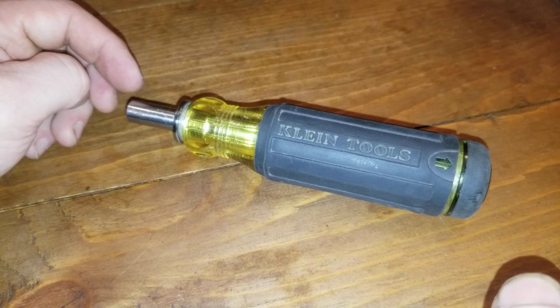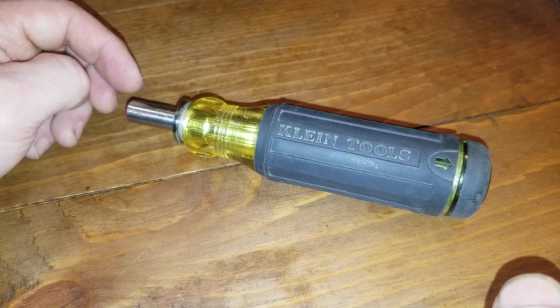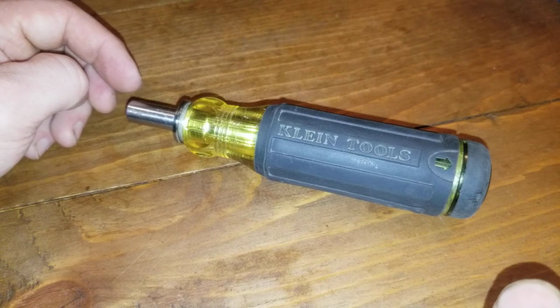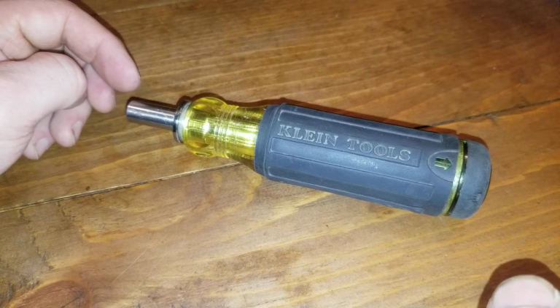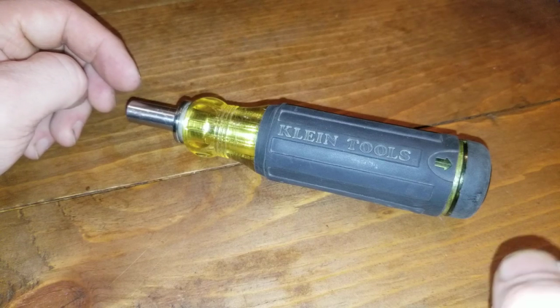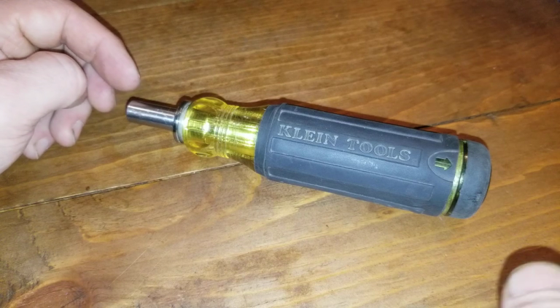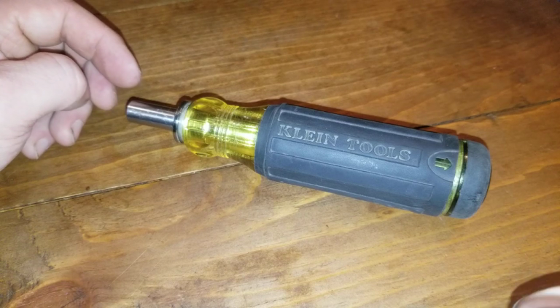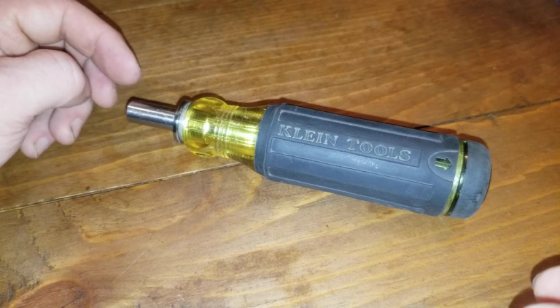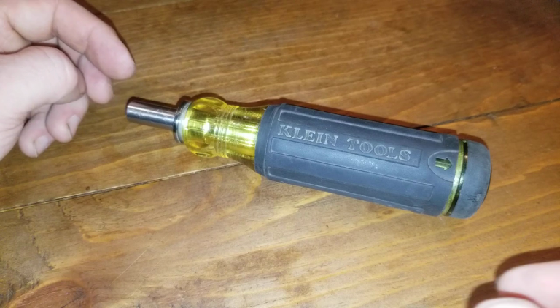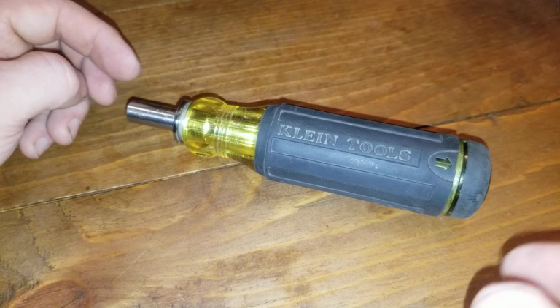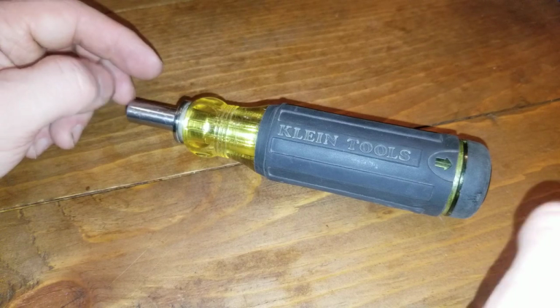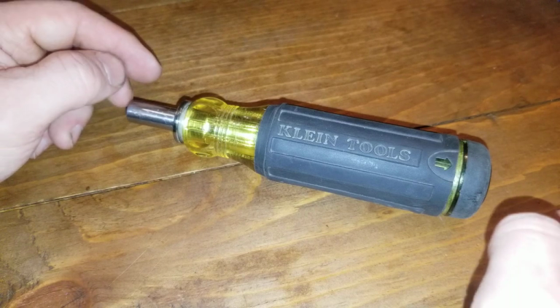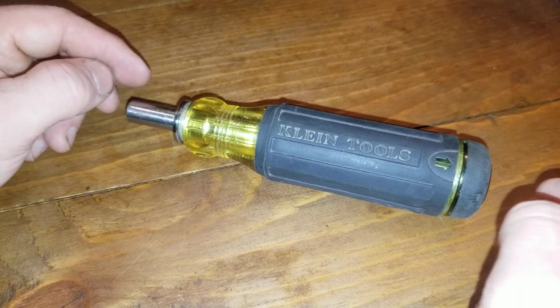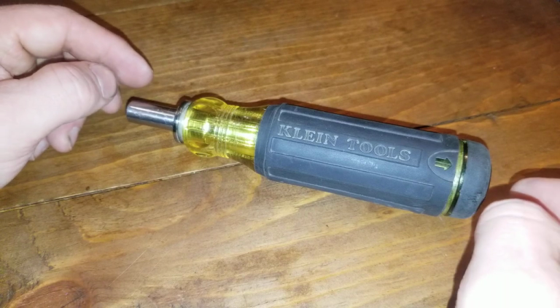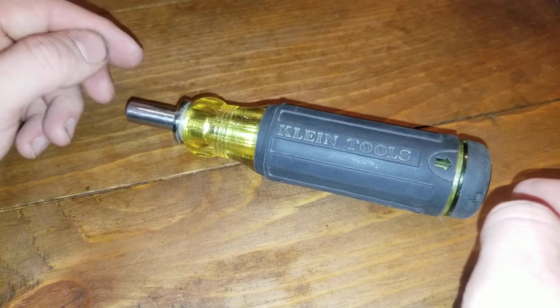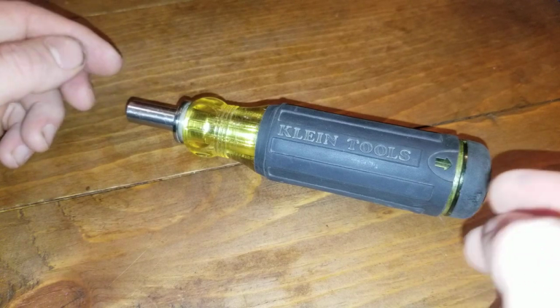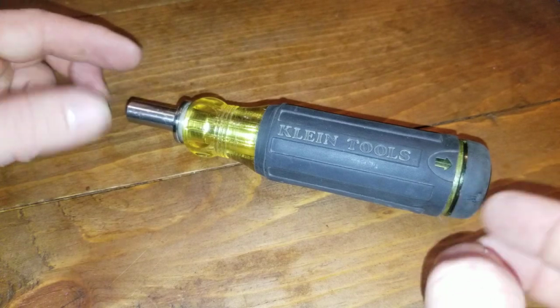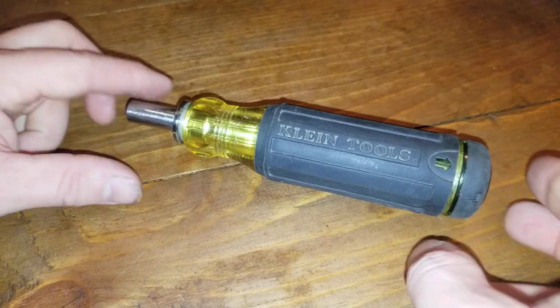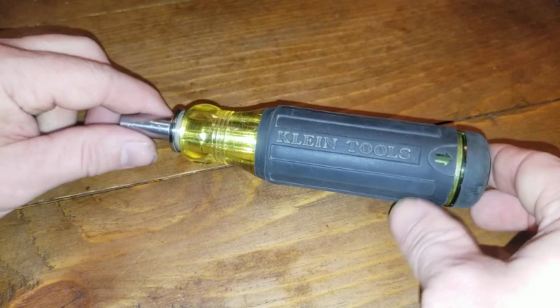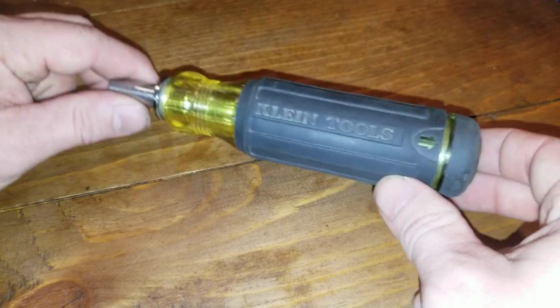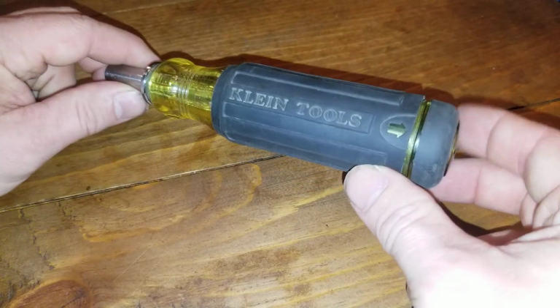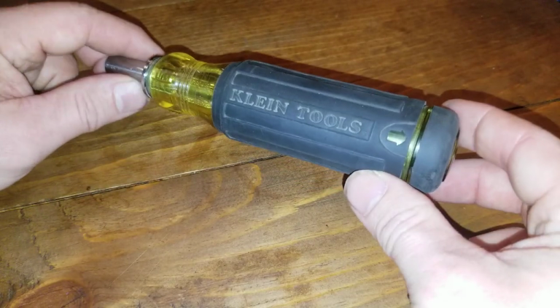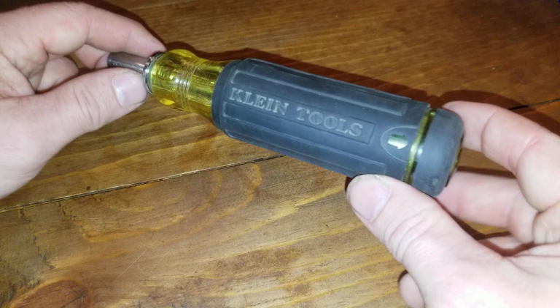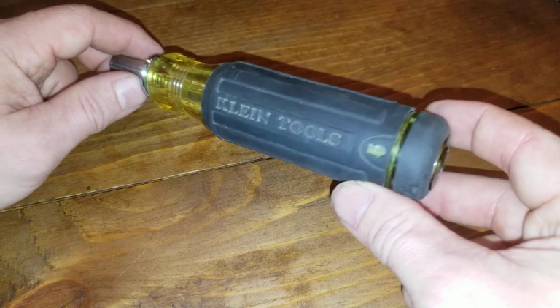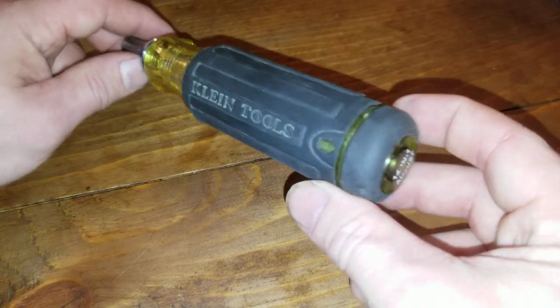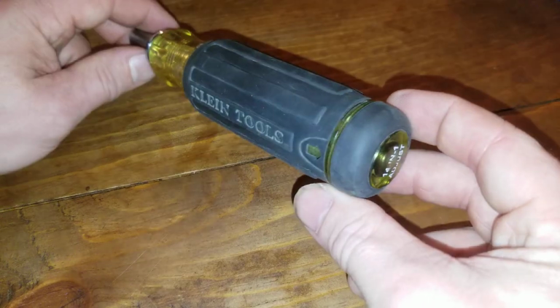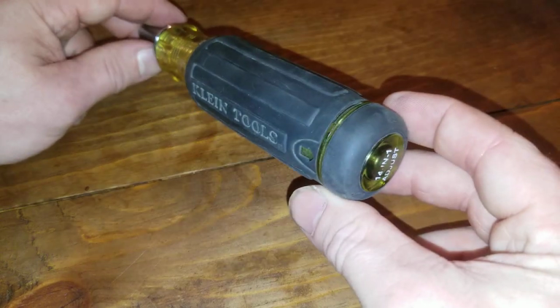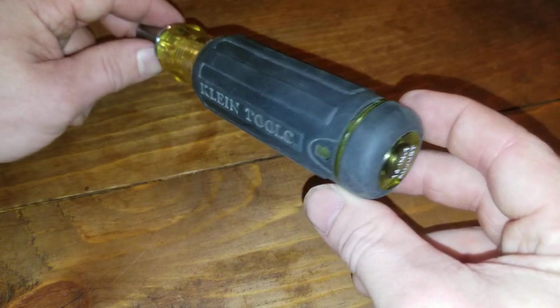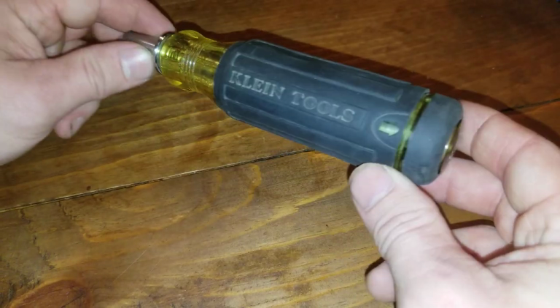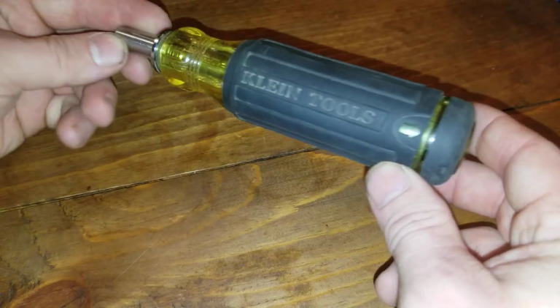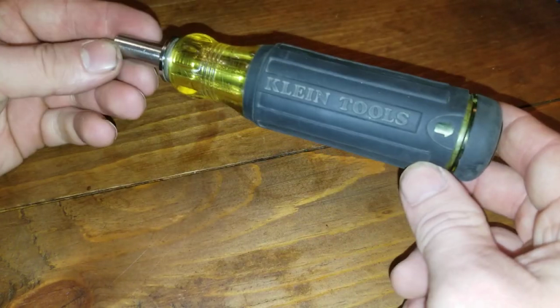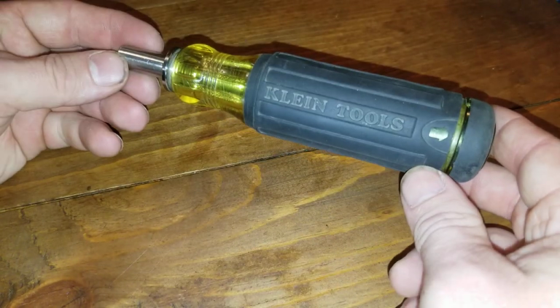What is up my fellow YouTubers? So today I have the Klein Tools 14-in-1.